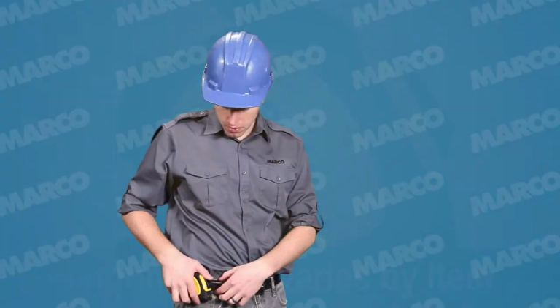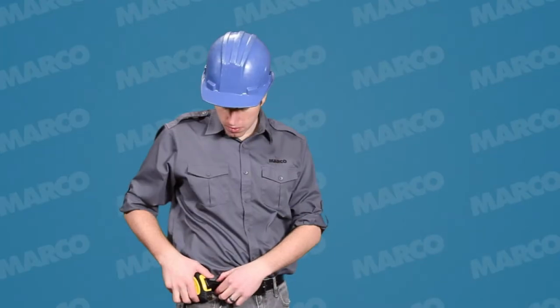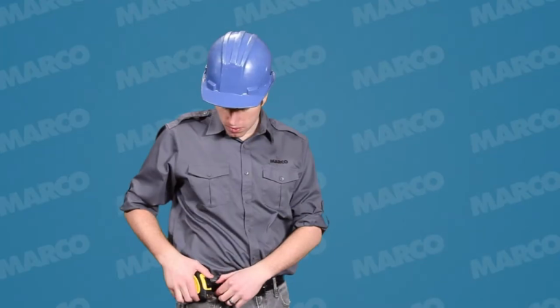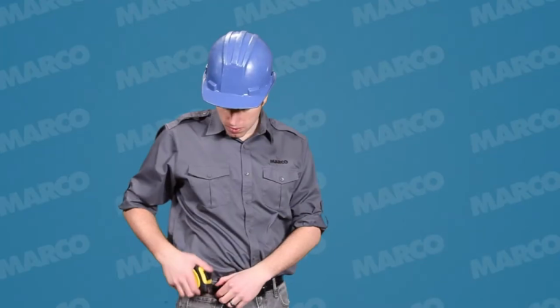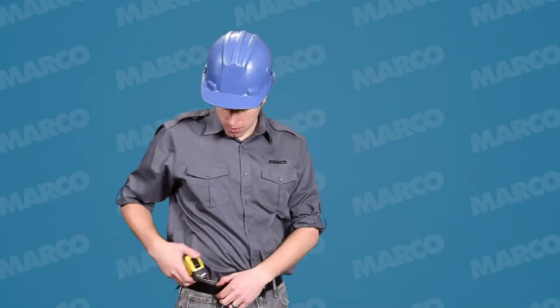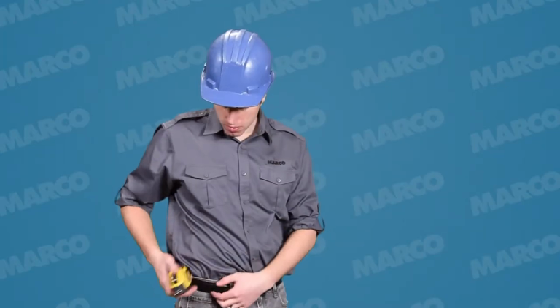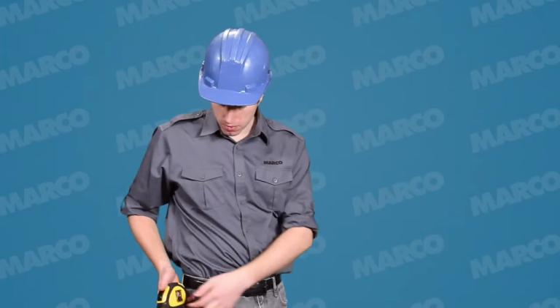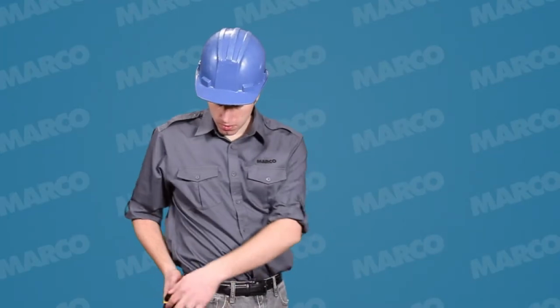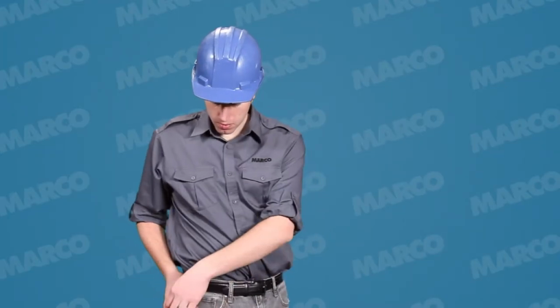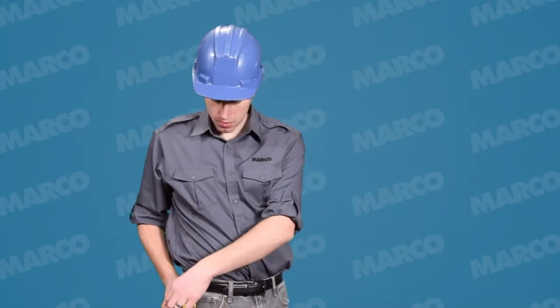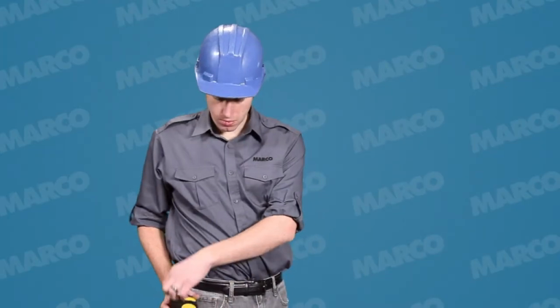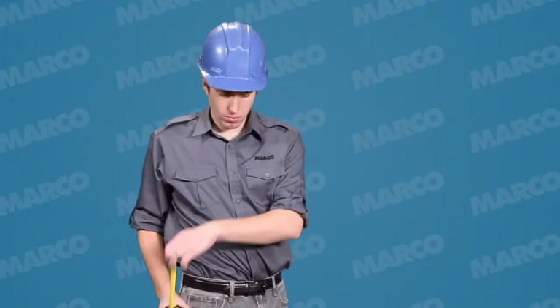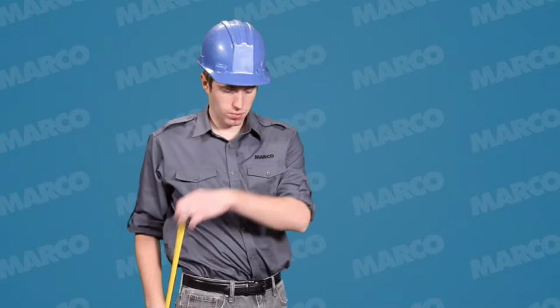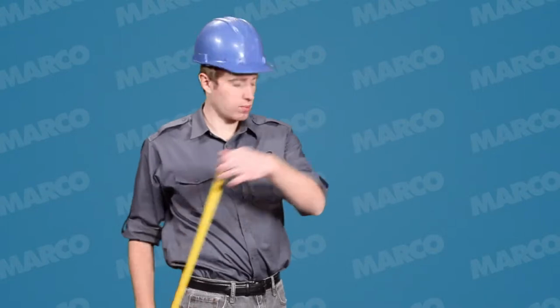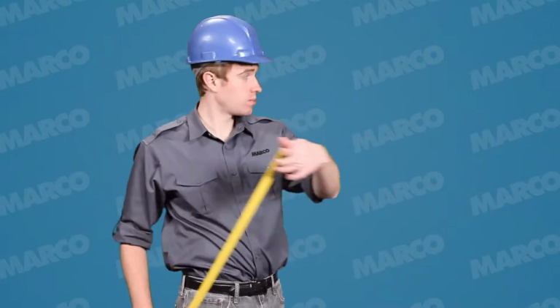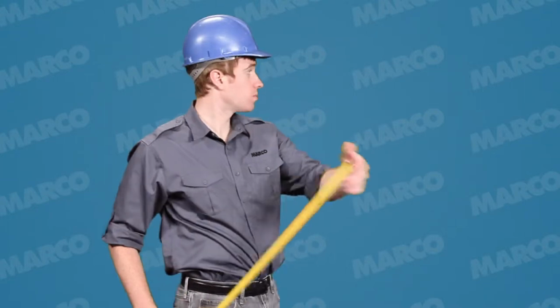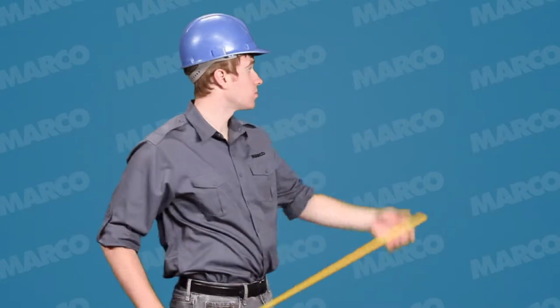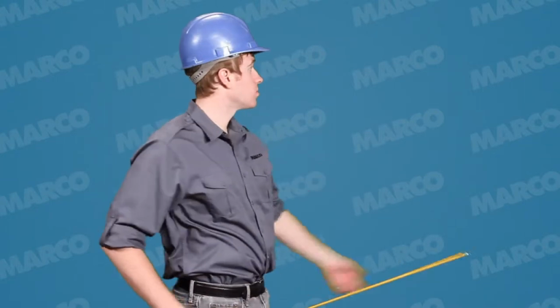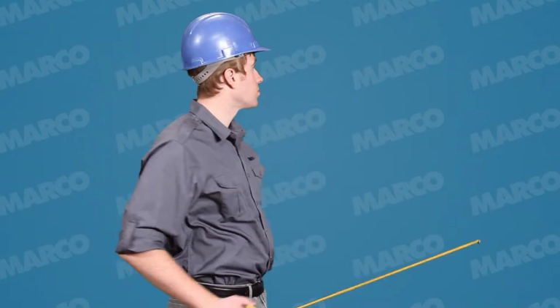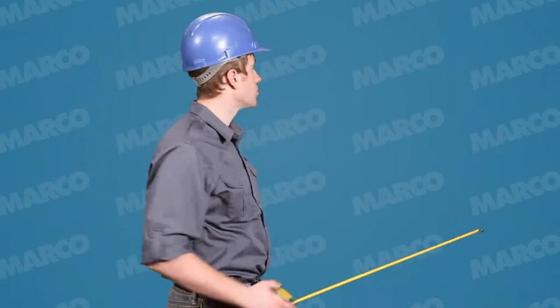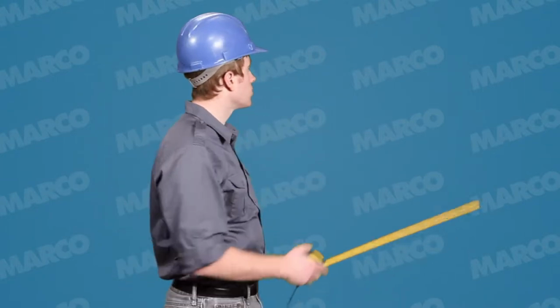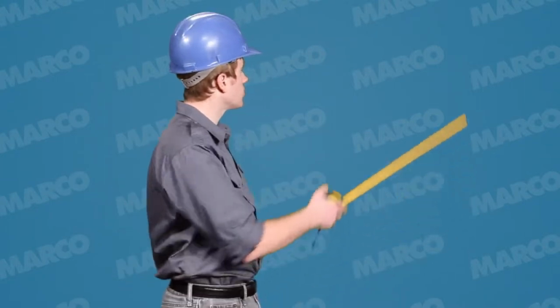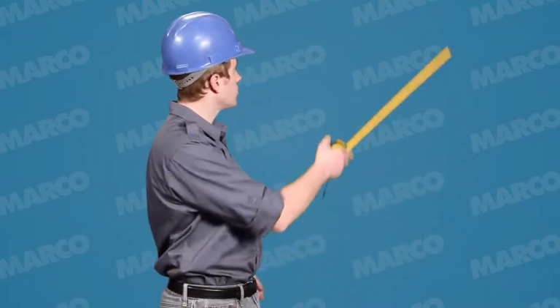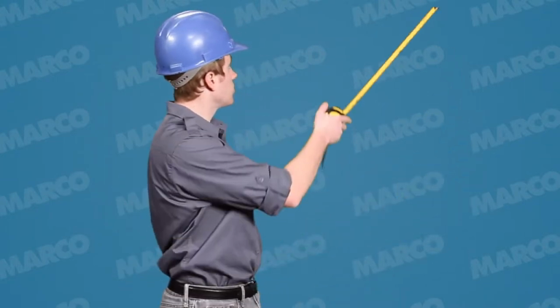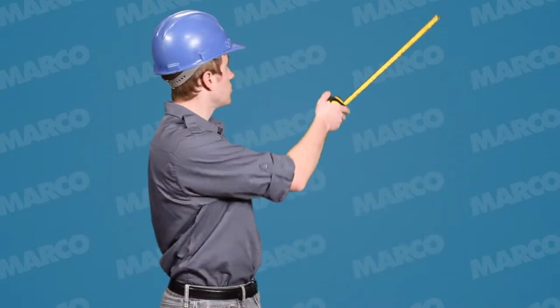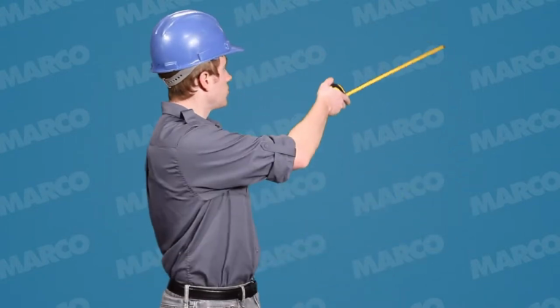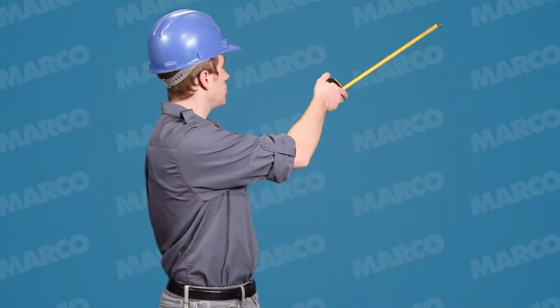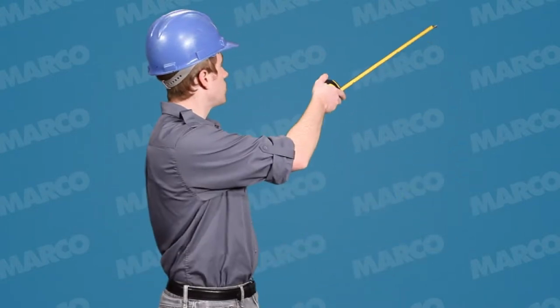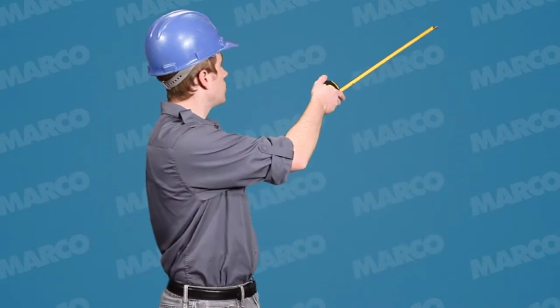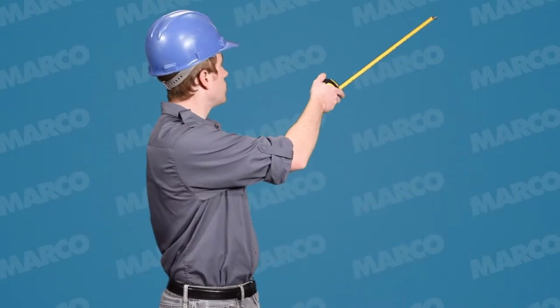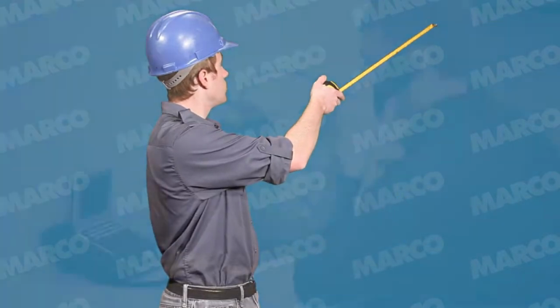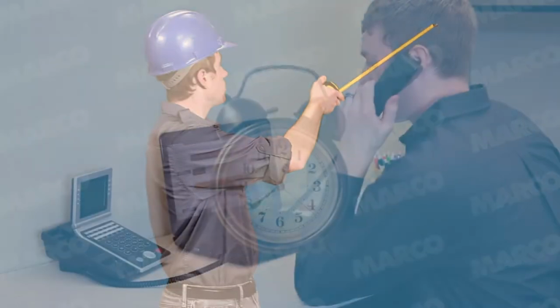These are perfect for construction companies, material suppliers, renovators, or whatever your business is.